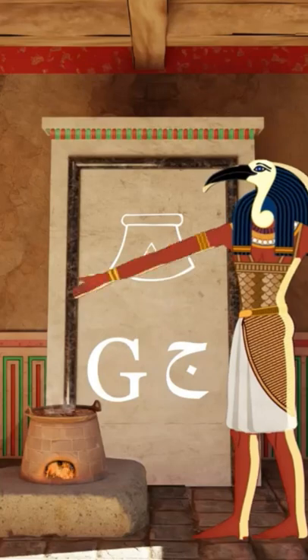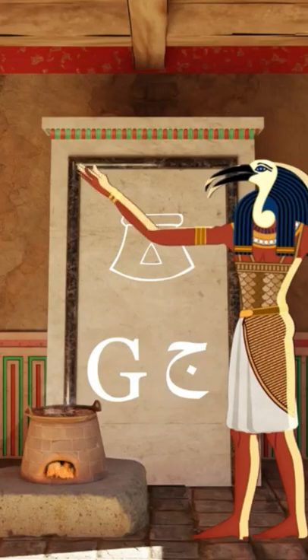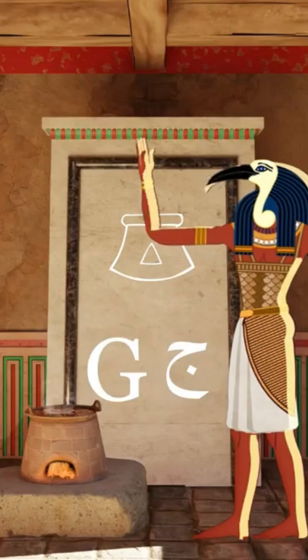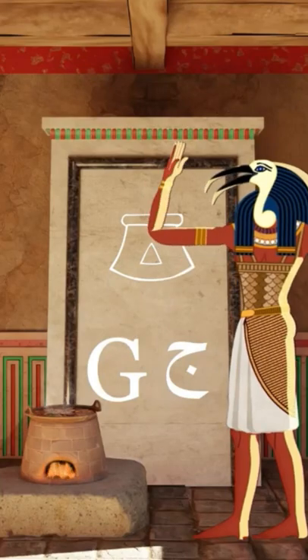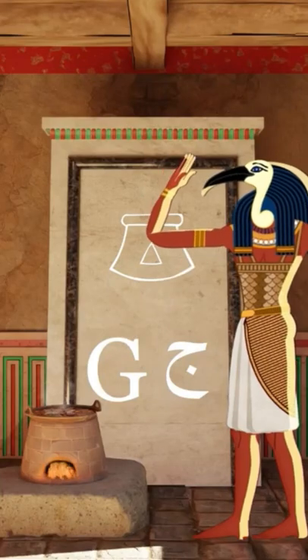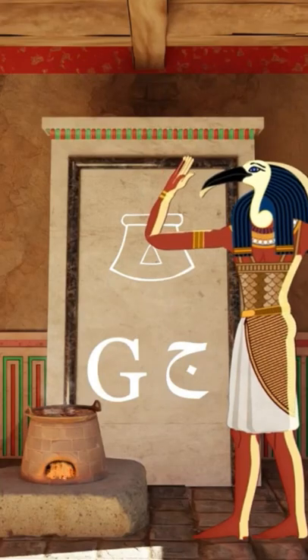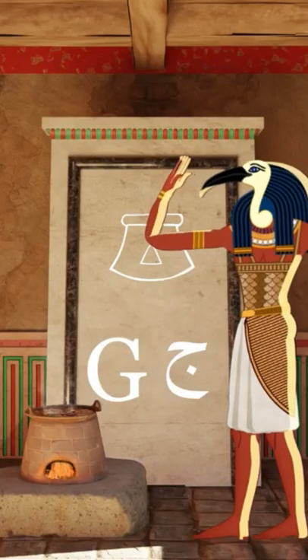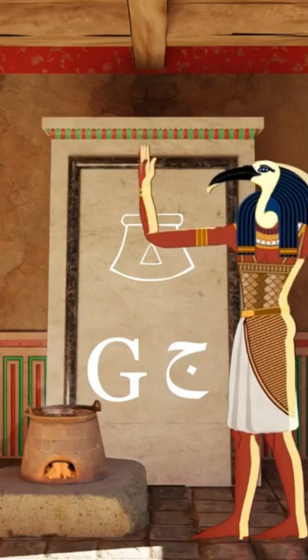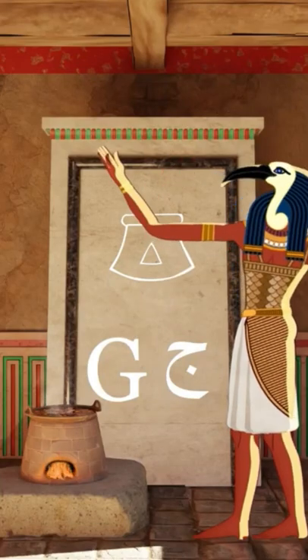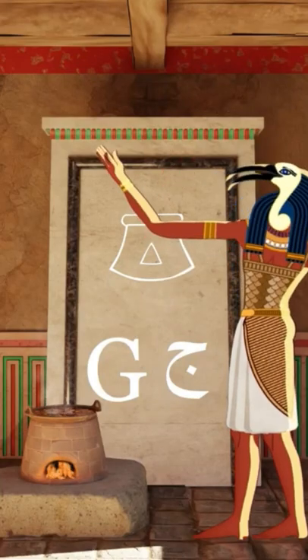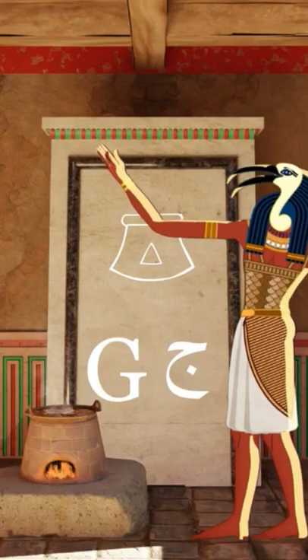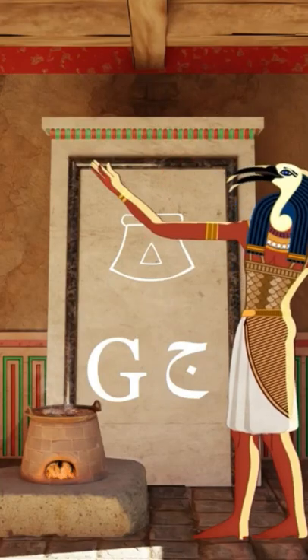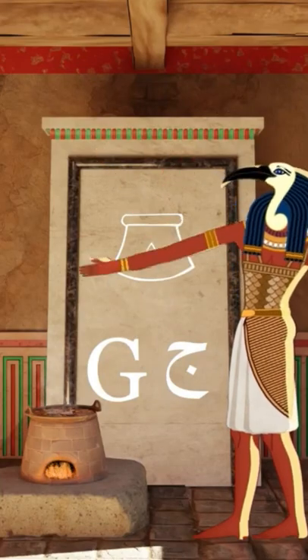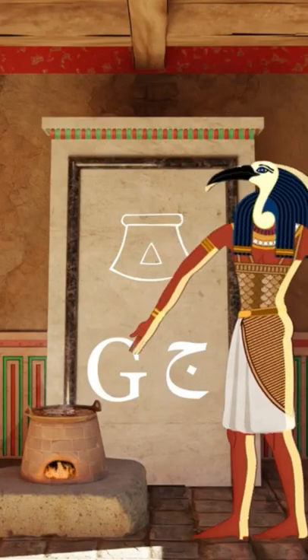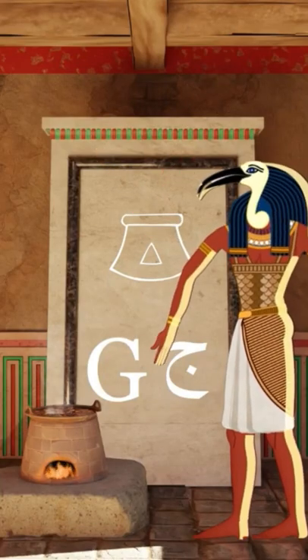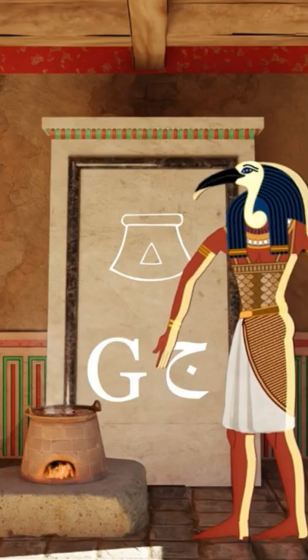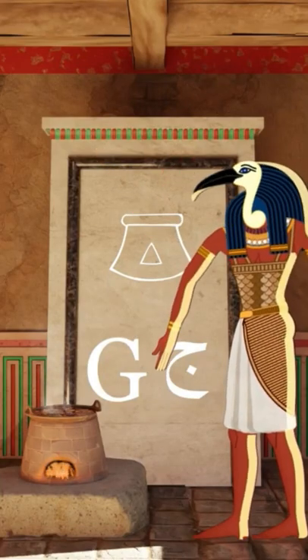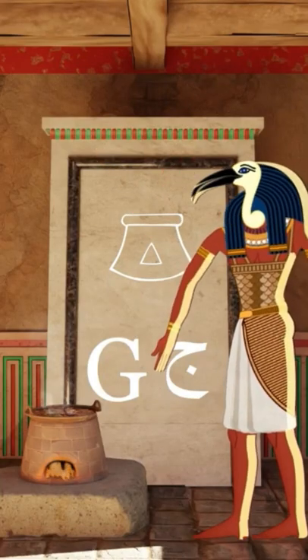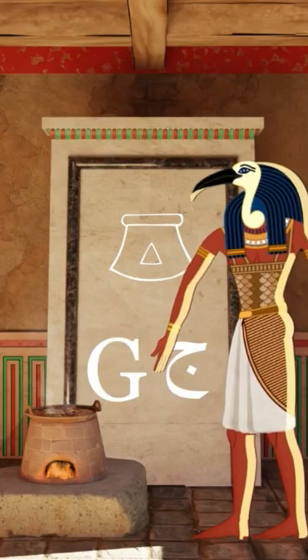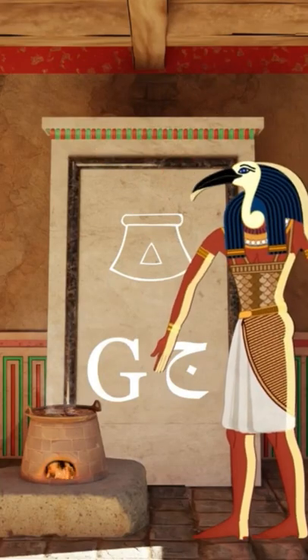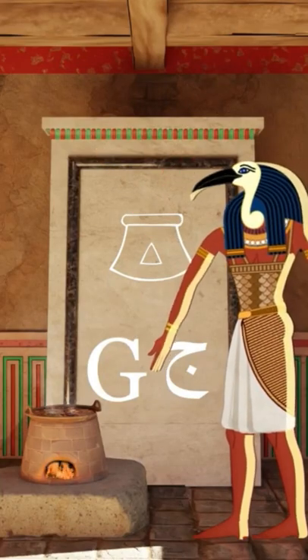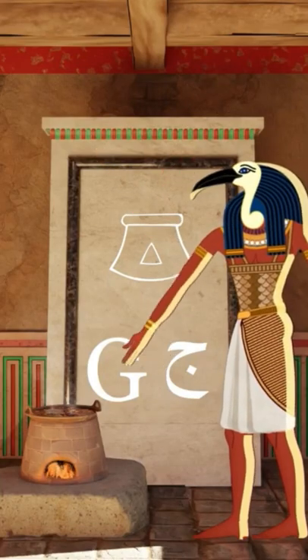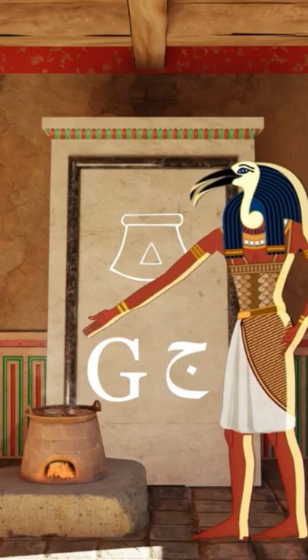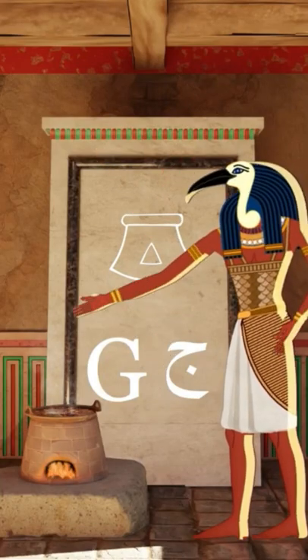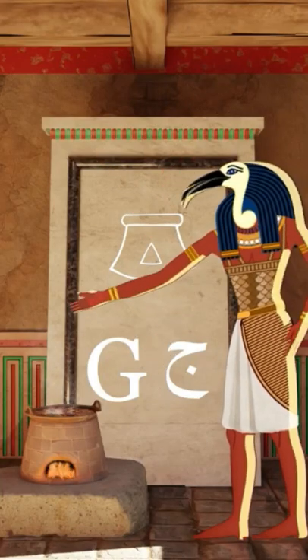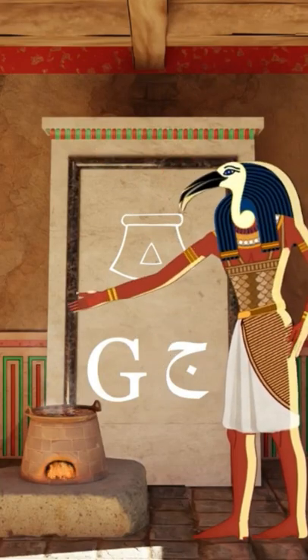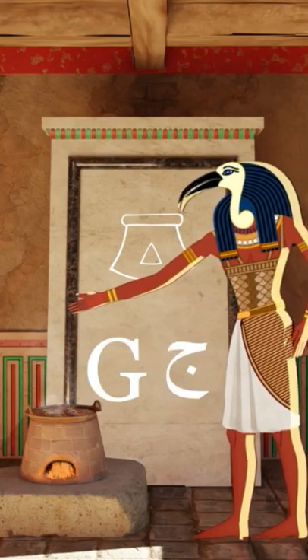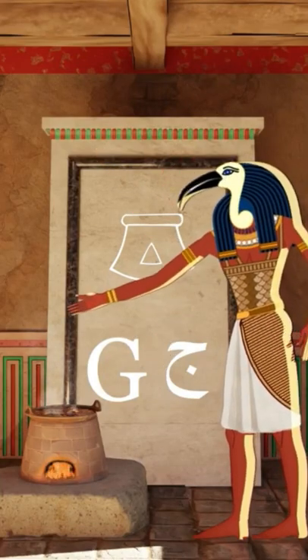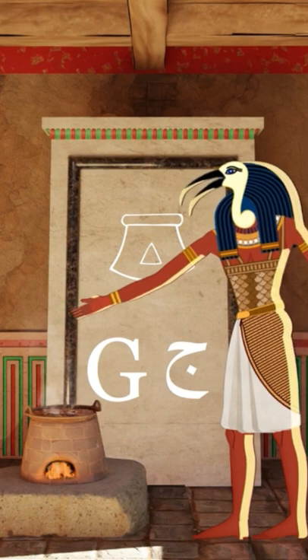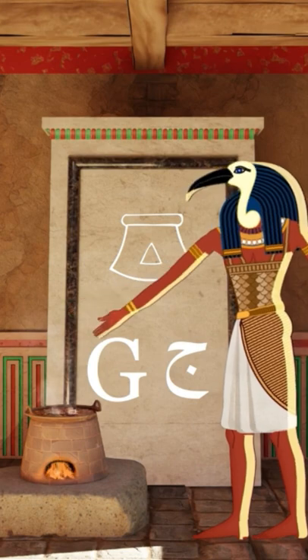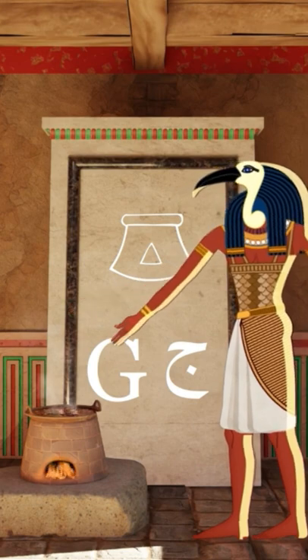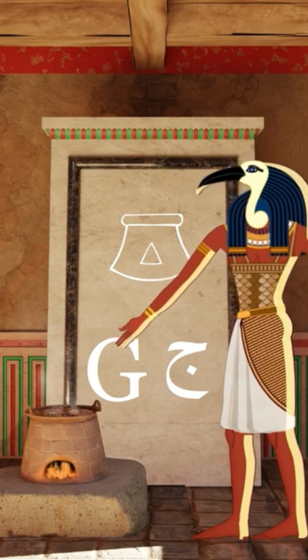Welcome back! Today's letter is G, or Geem in Arabic.